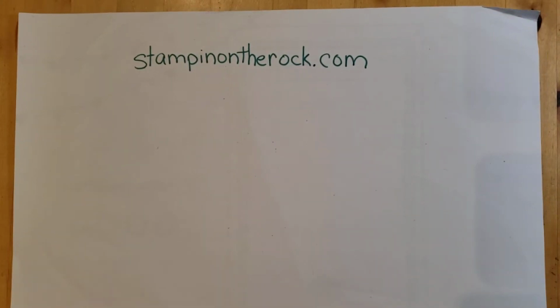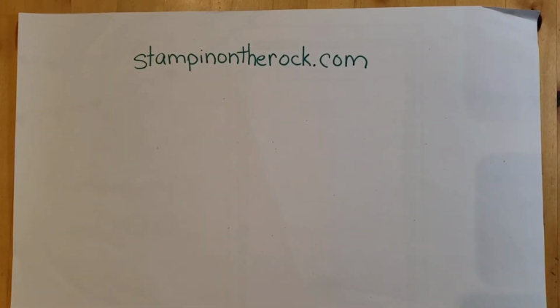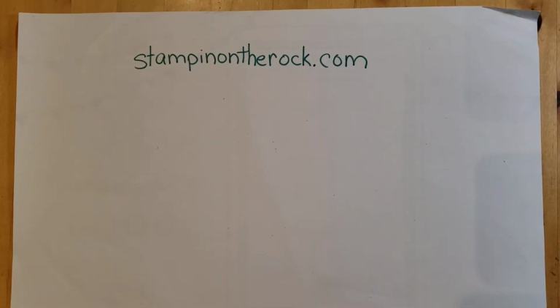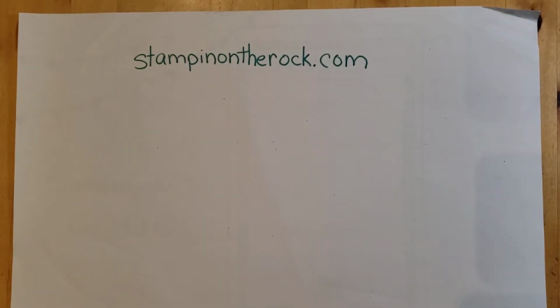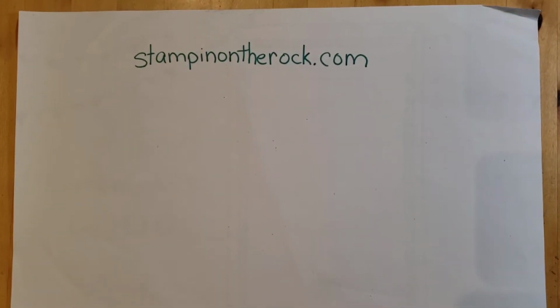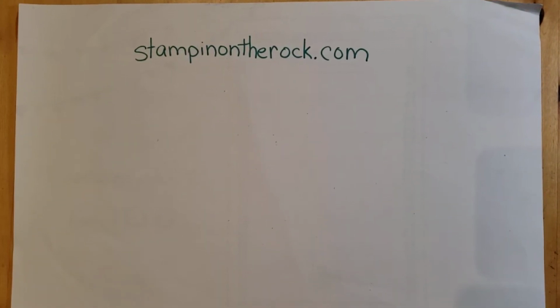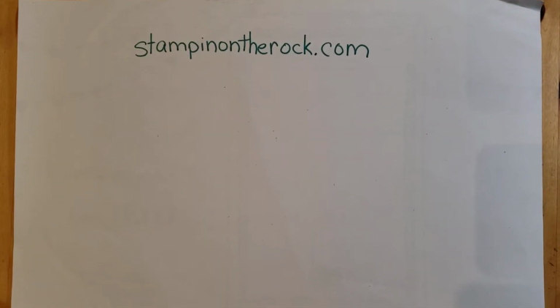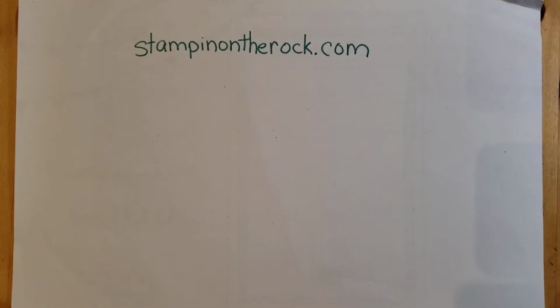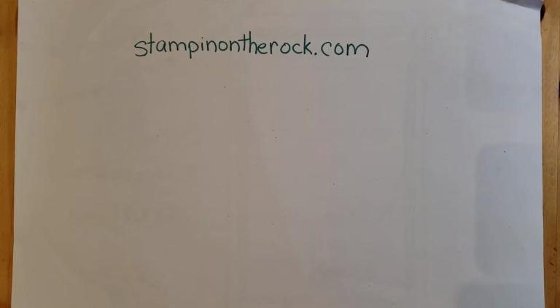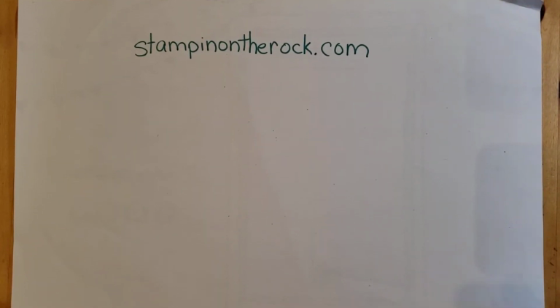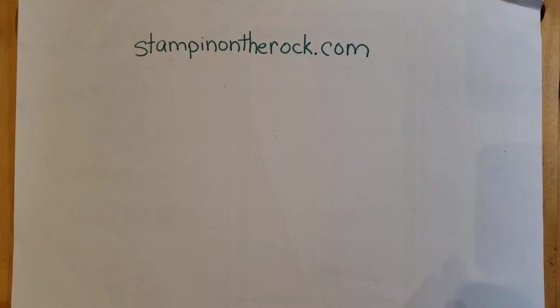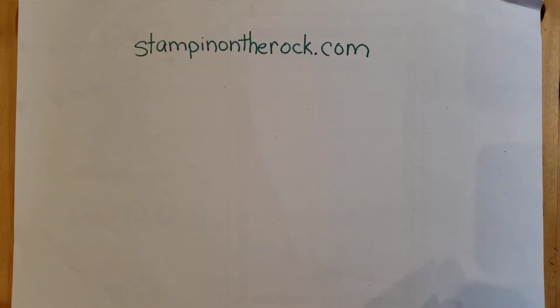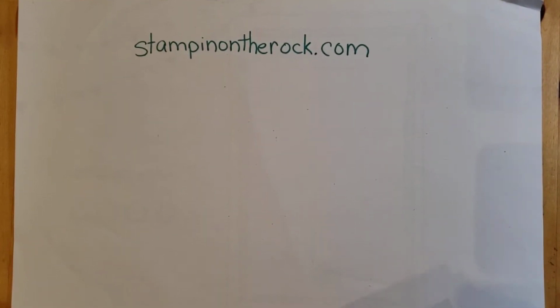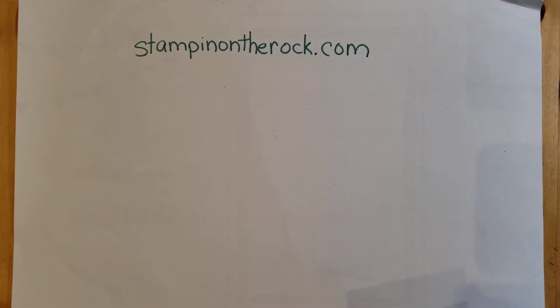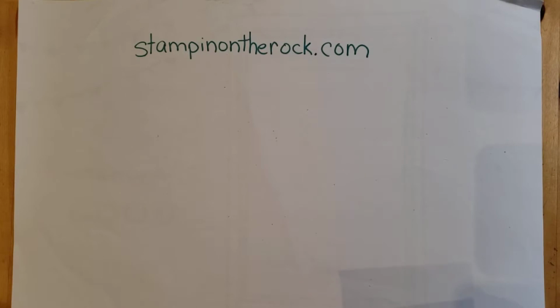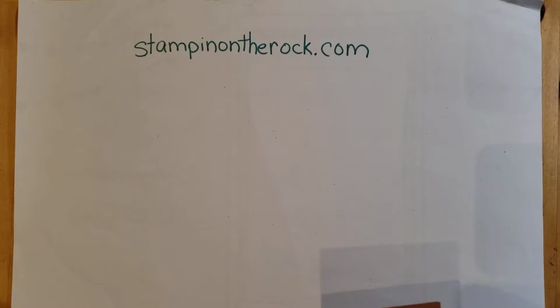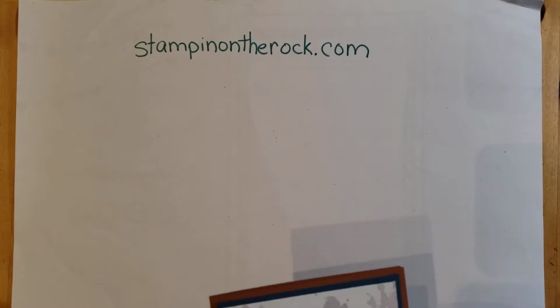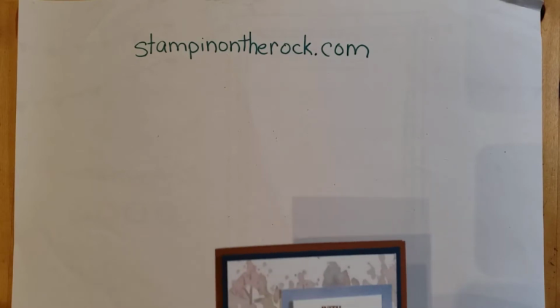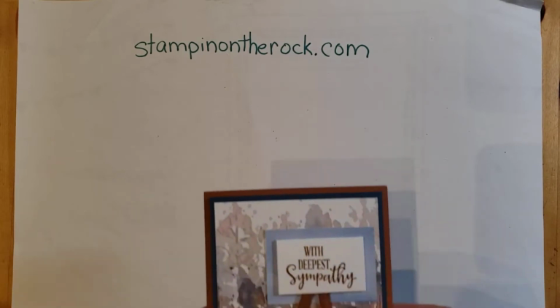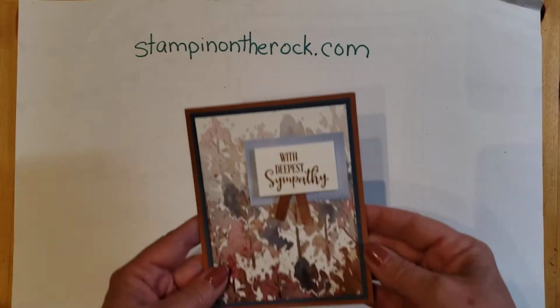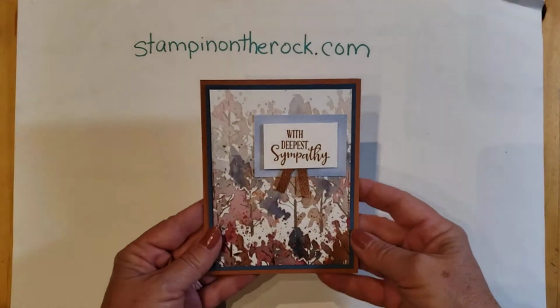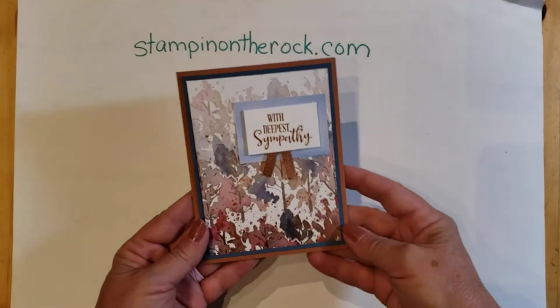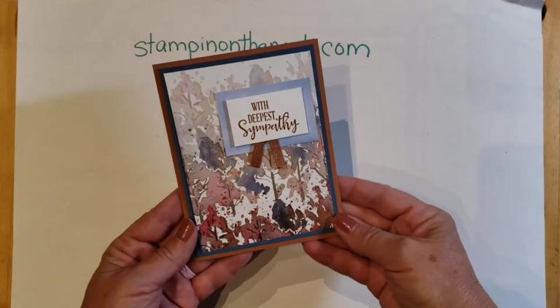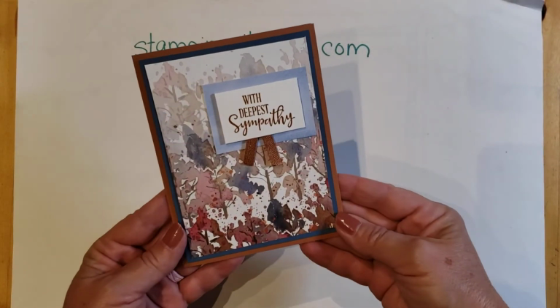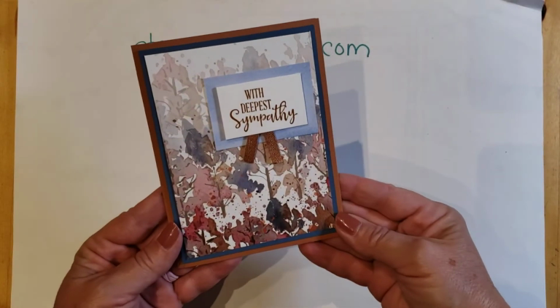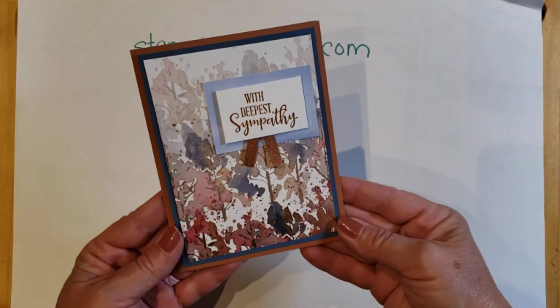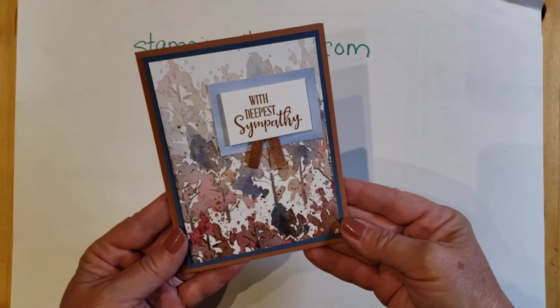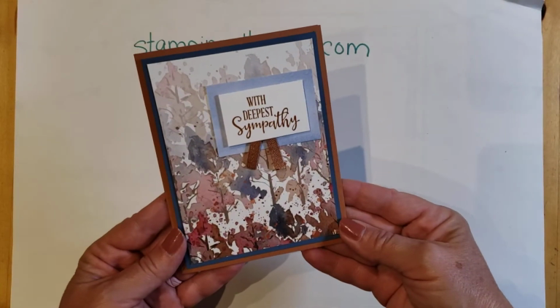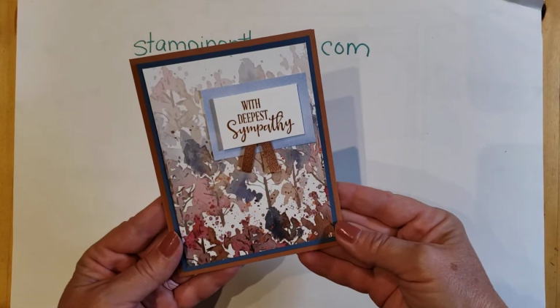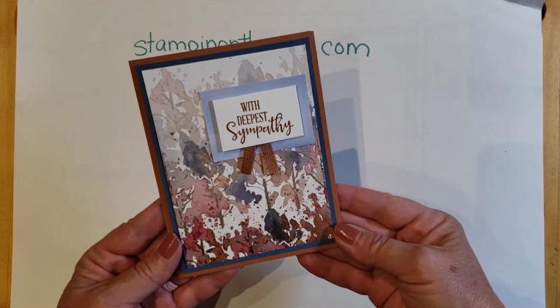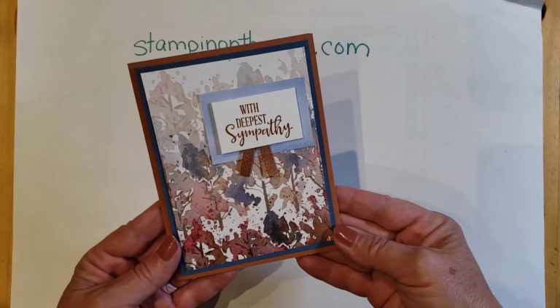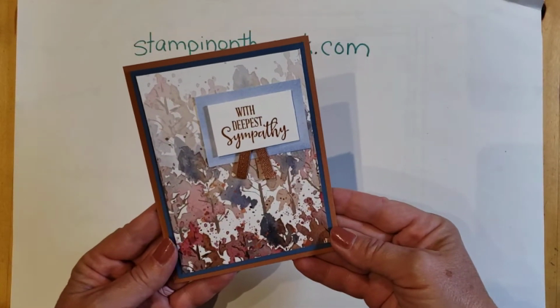Welcome to Lunchtime with Liz. I'm glad you stopped by. This is the card that I'll be making today with you.